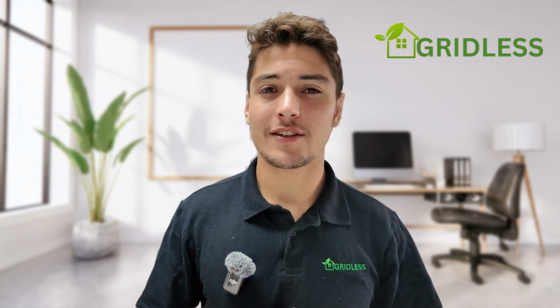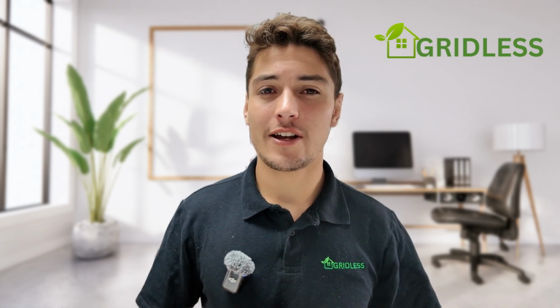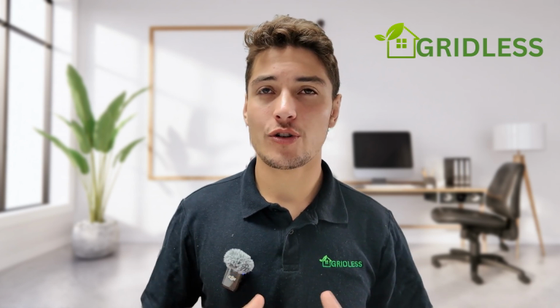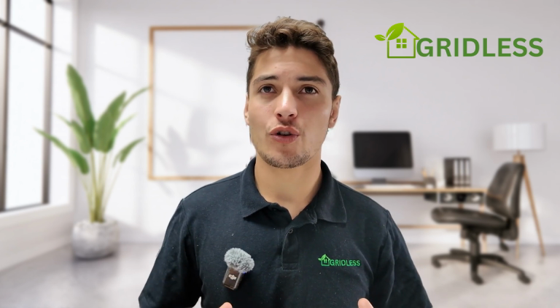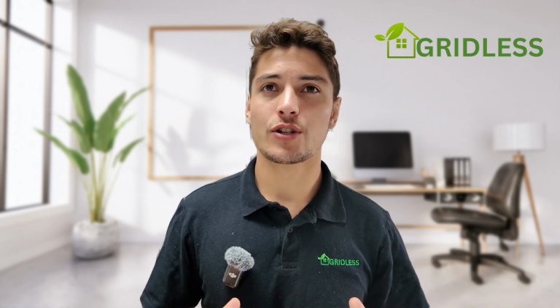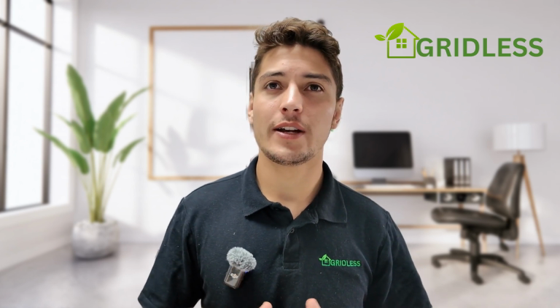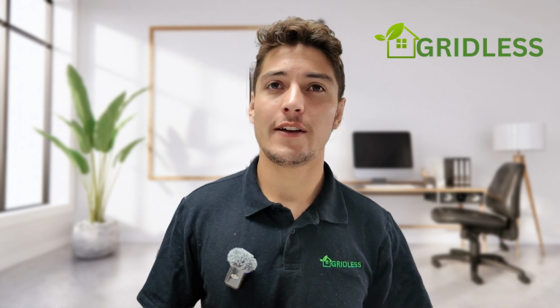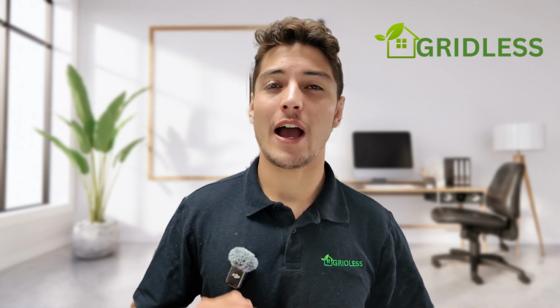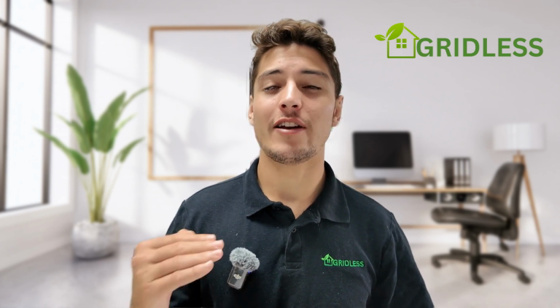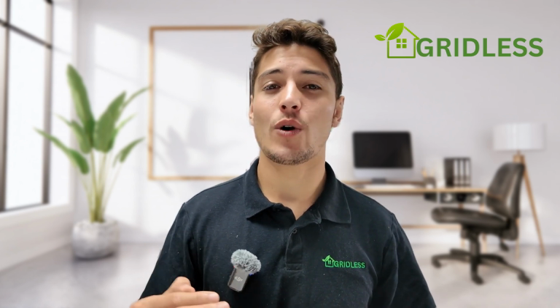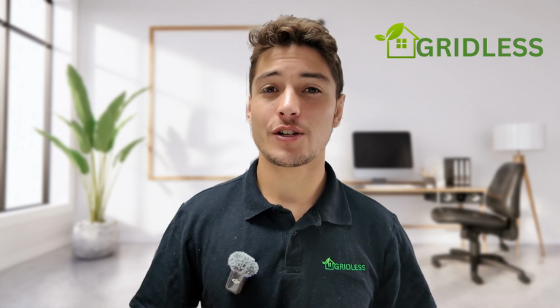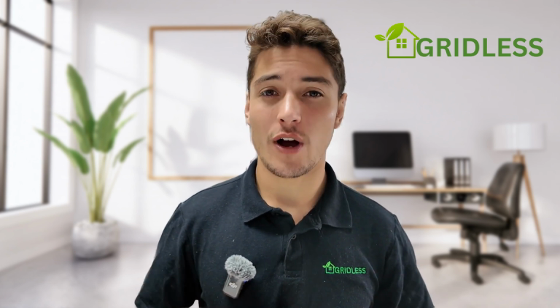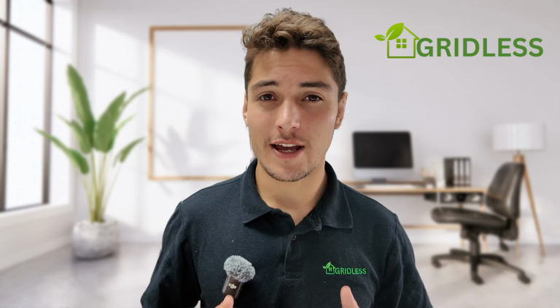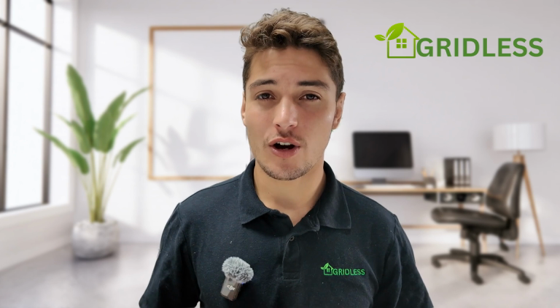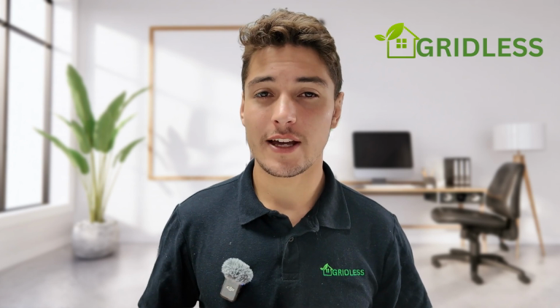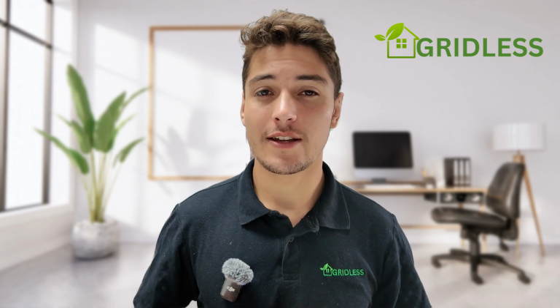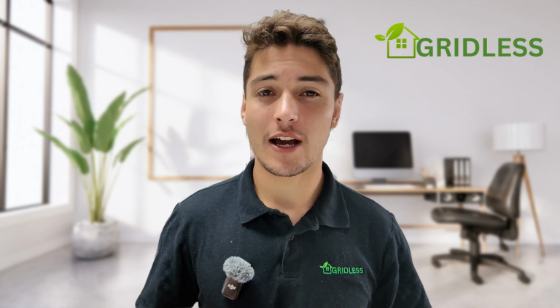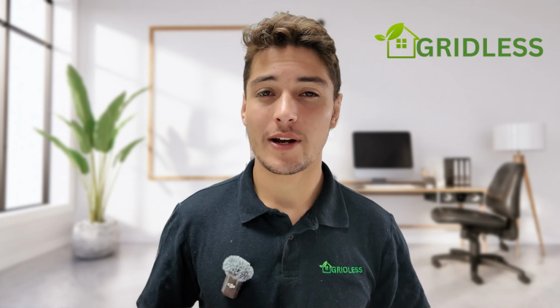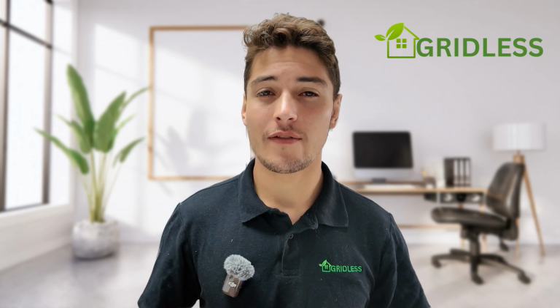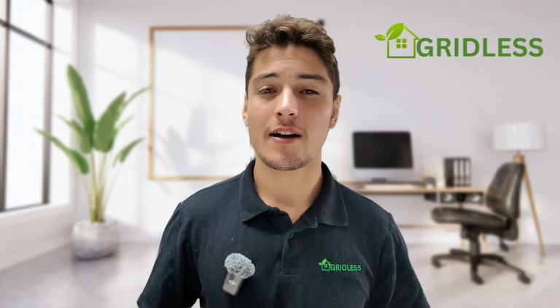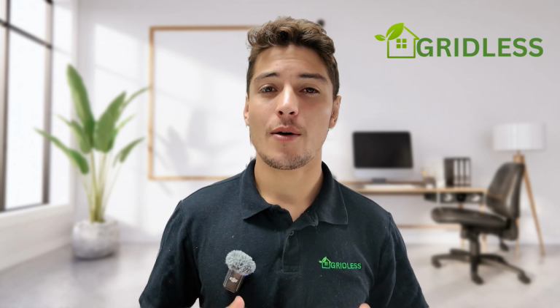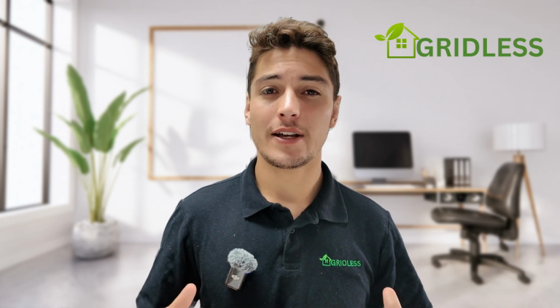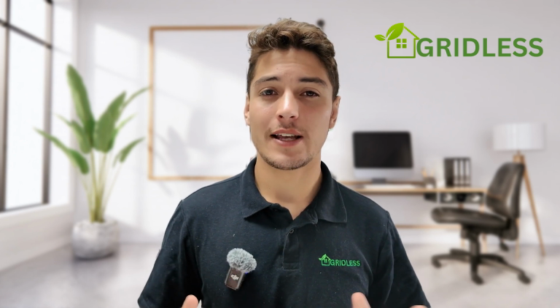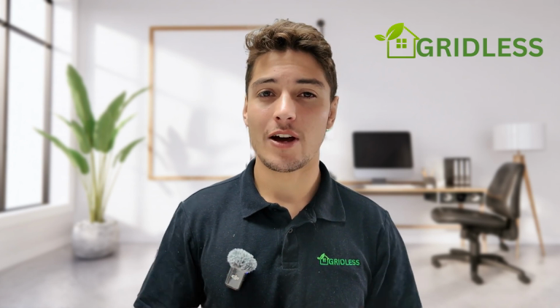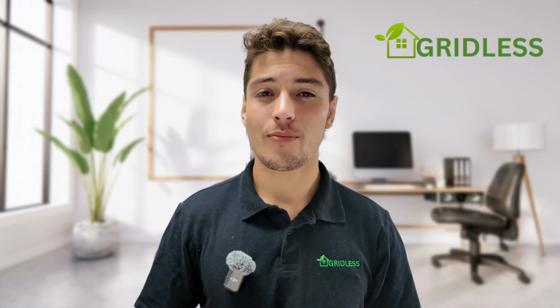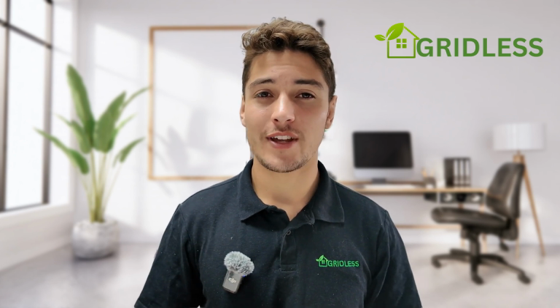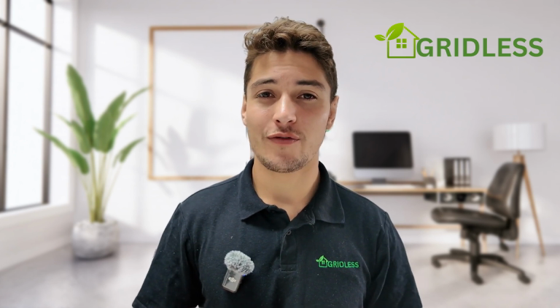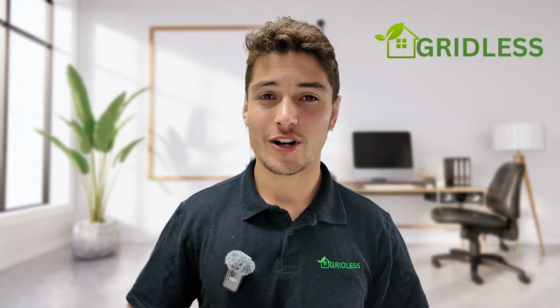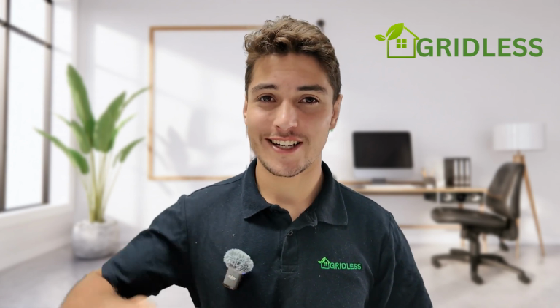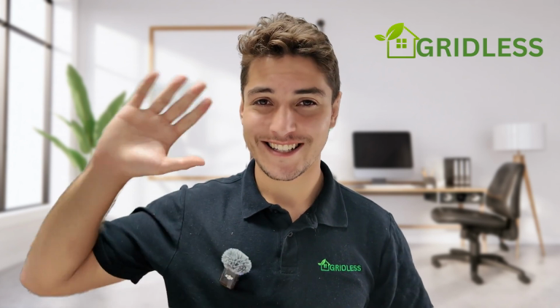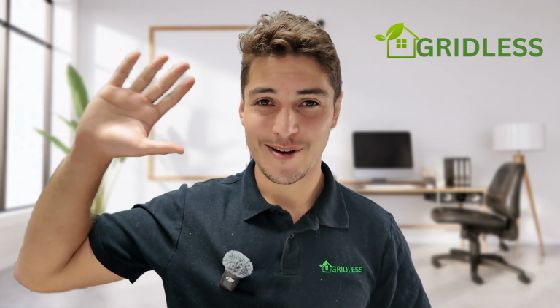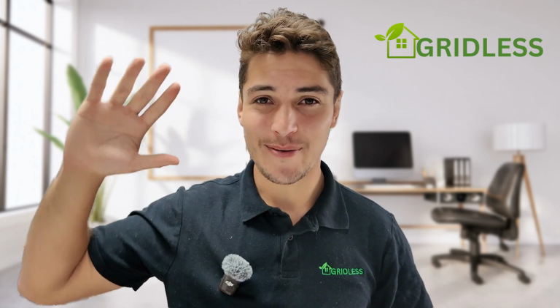That's the video — short and sweet. If you have any questions or any other content that you'd like me to cover, please let me know. Thank you for watching.